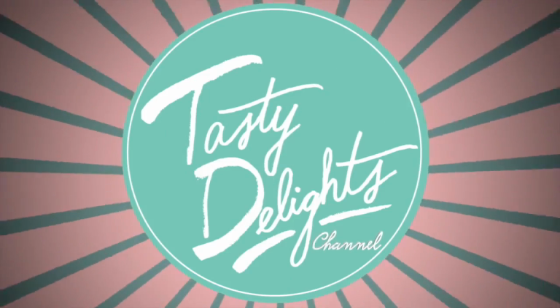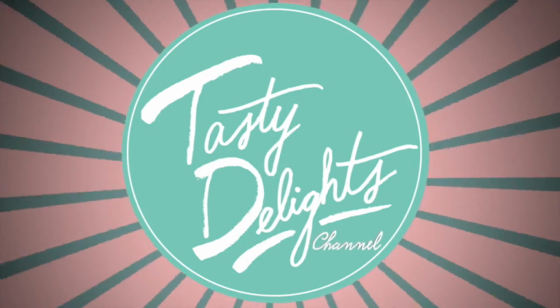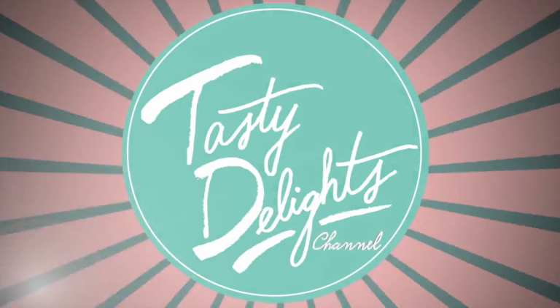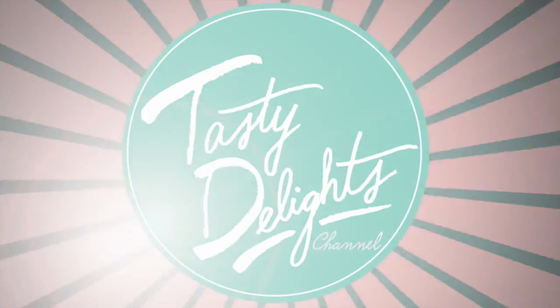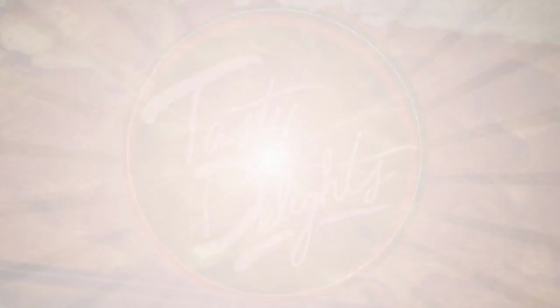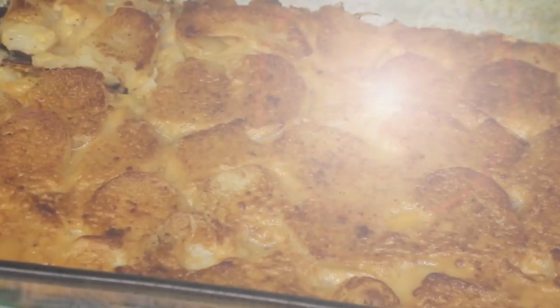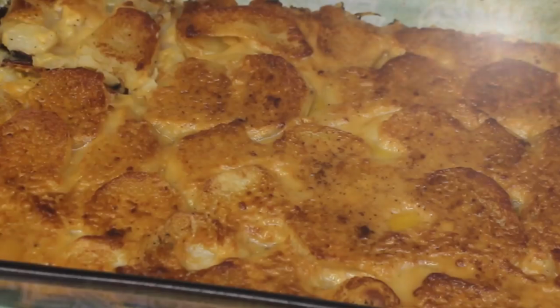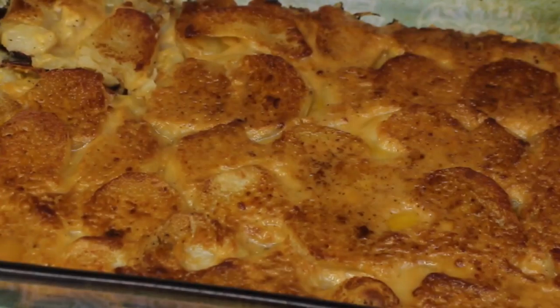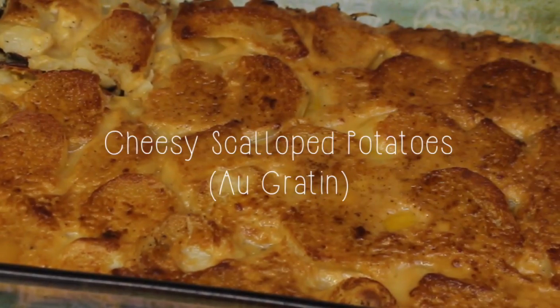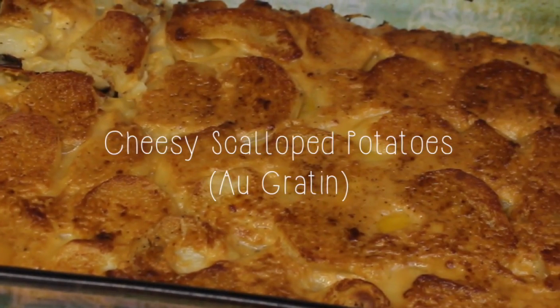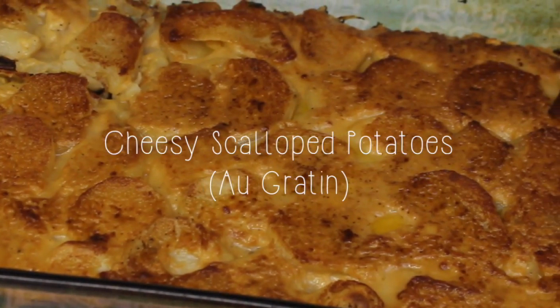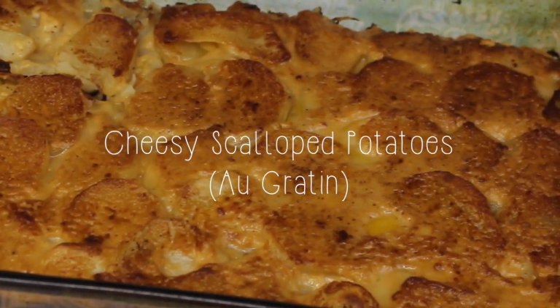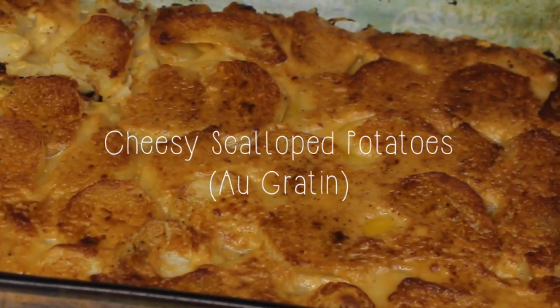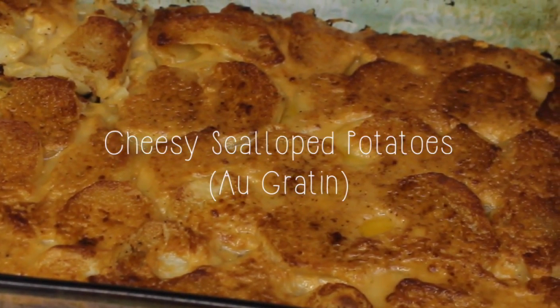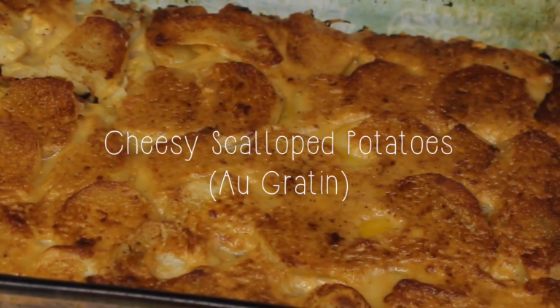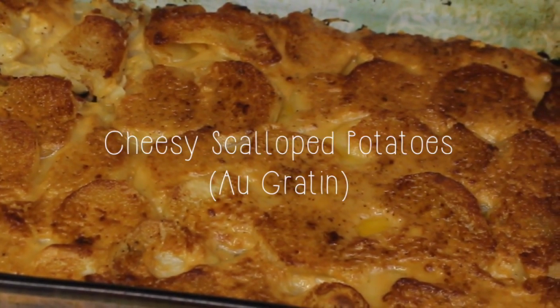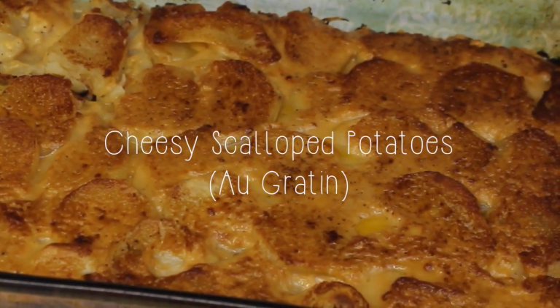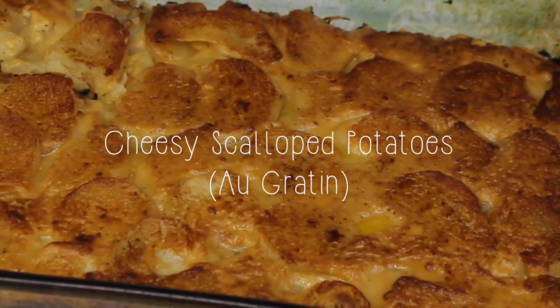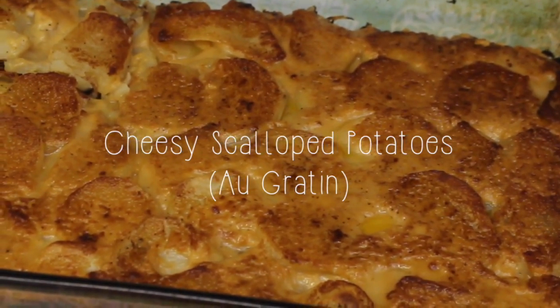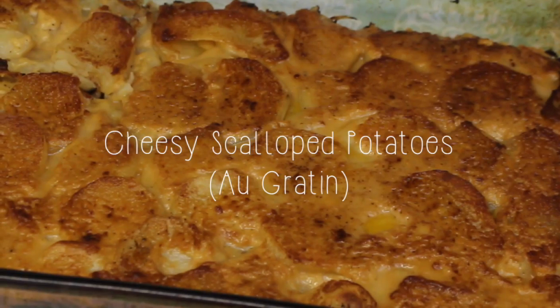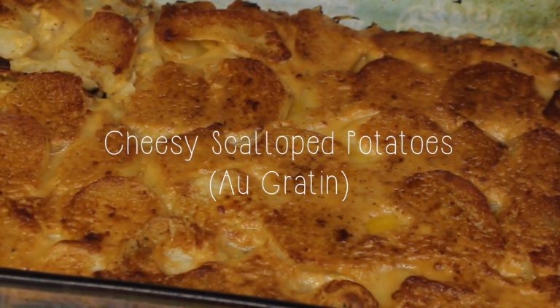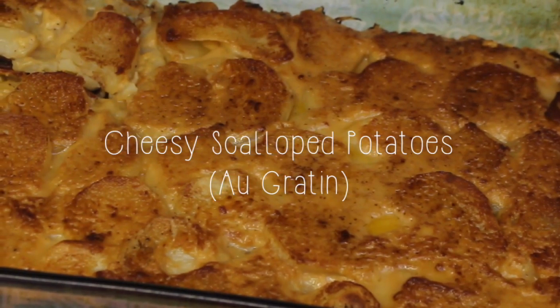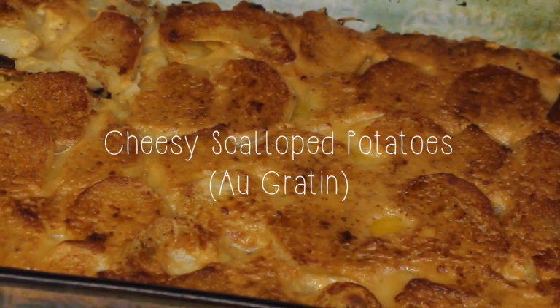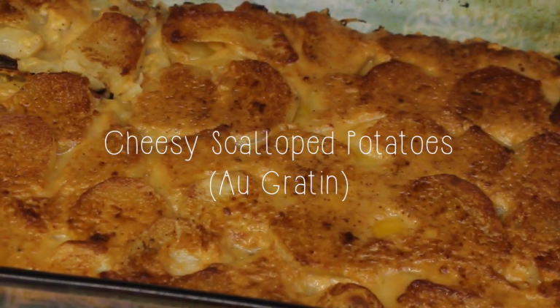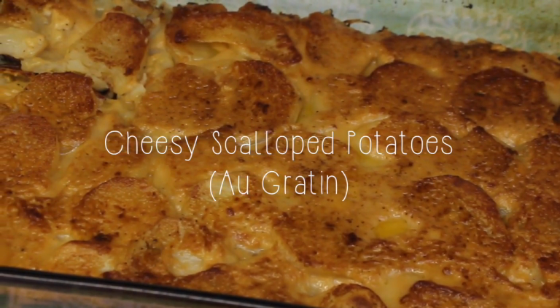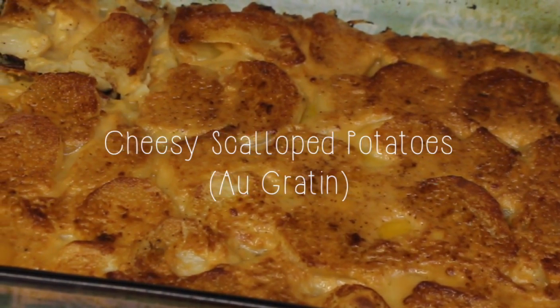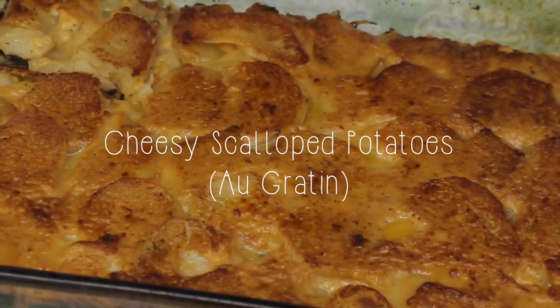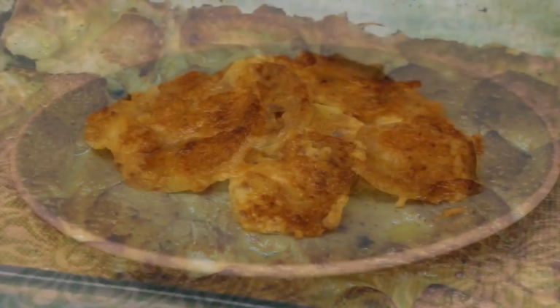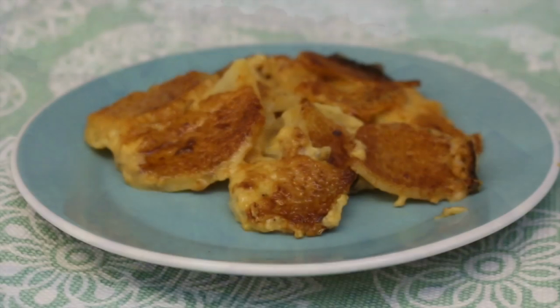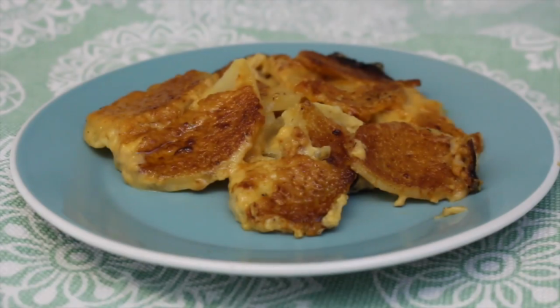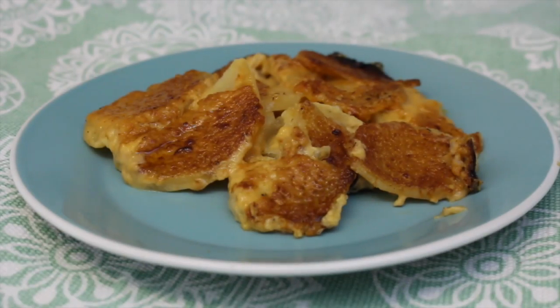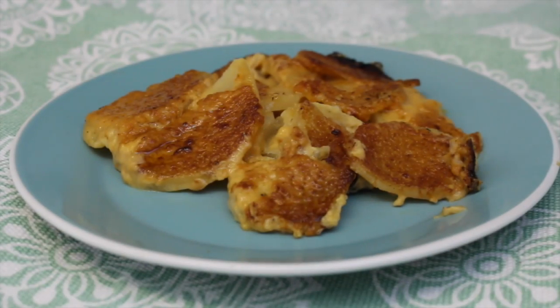Hi! Welcome to the Tasty Delights channel. I'm Yolisse and today we're going to be making cheesy scalloped potatoes.